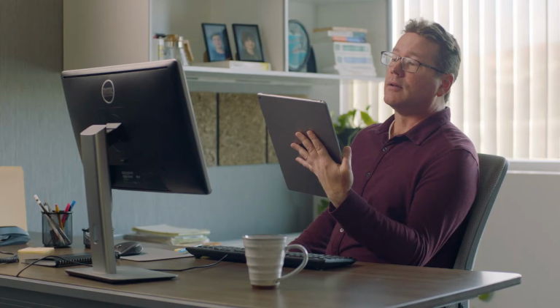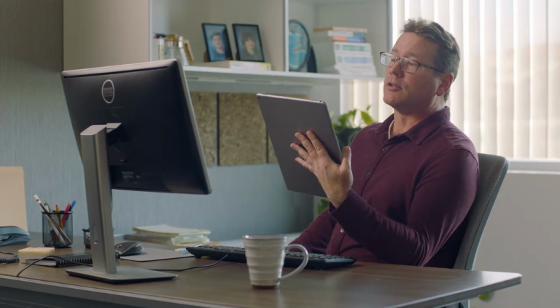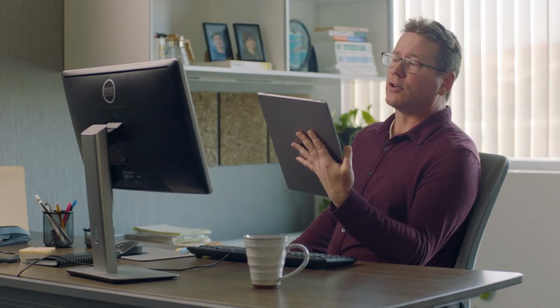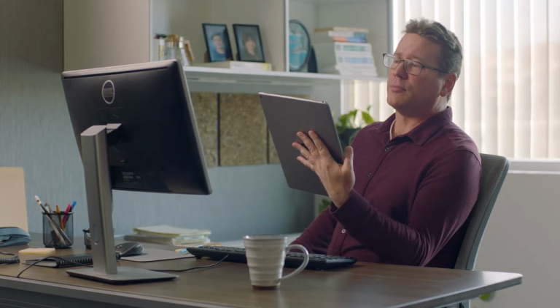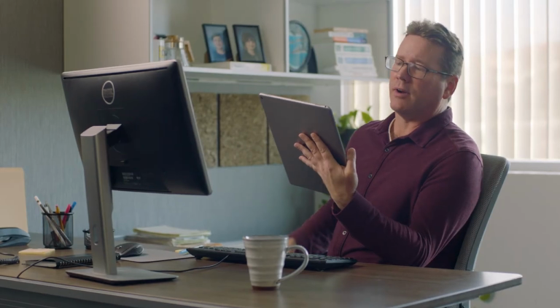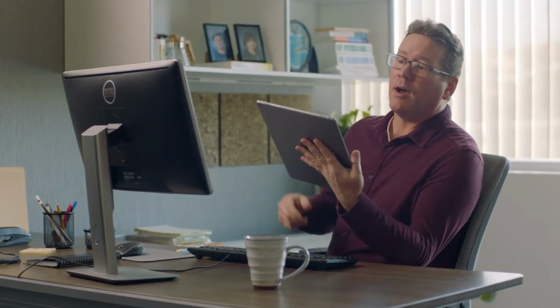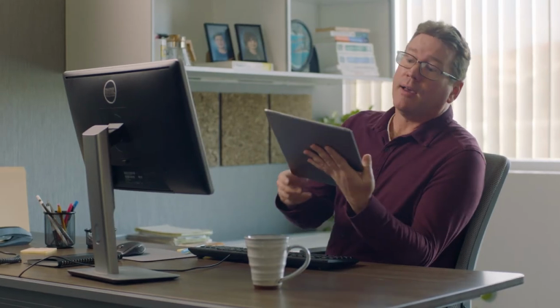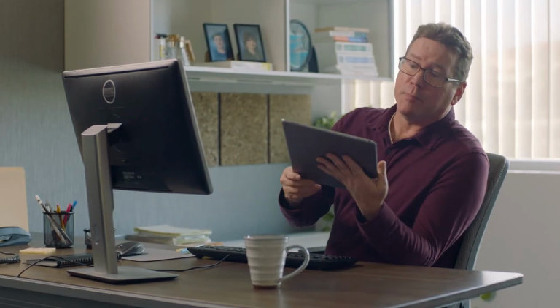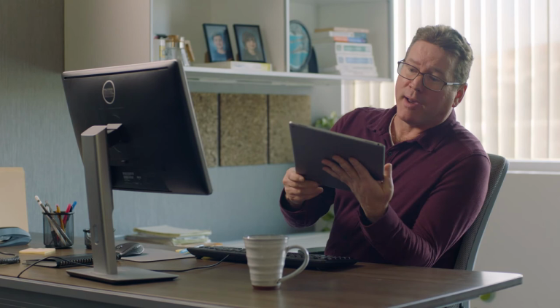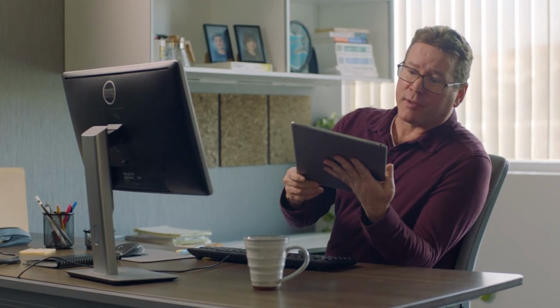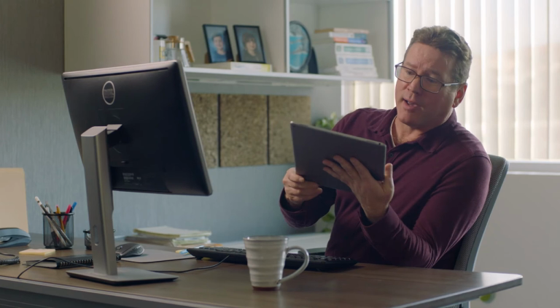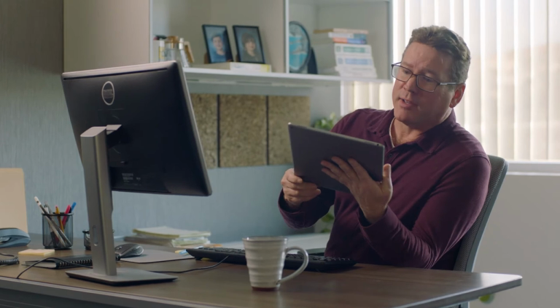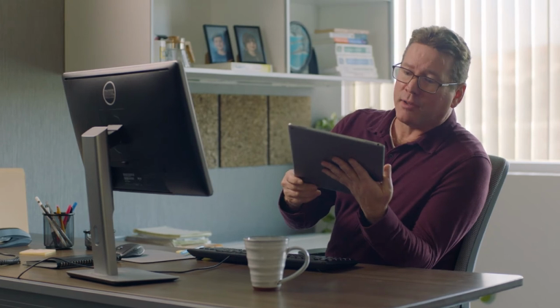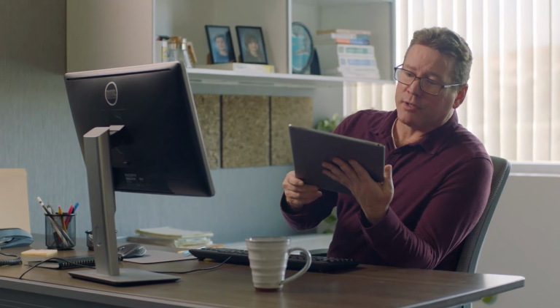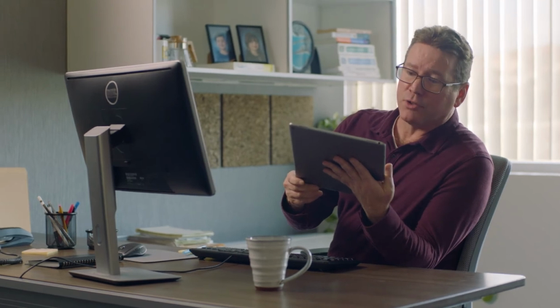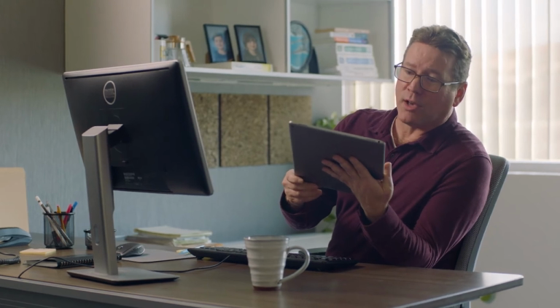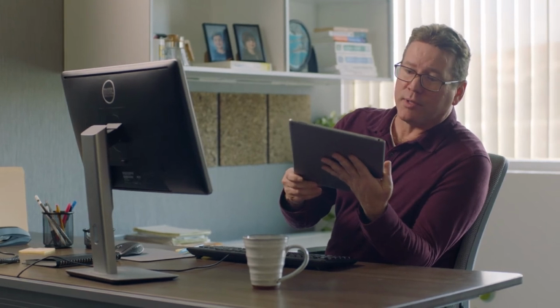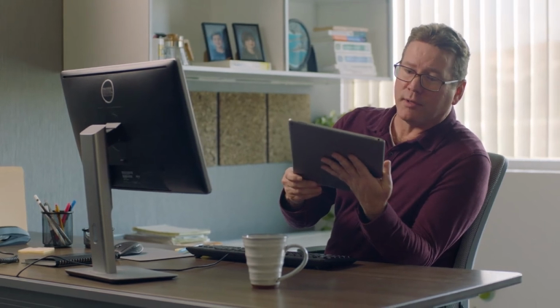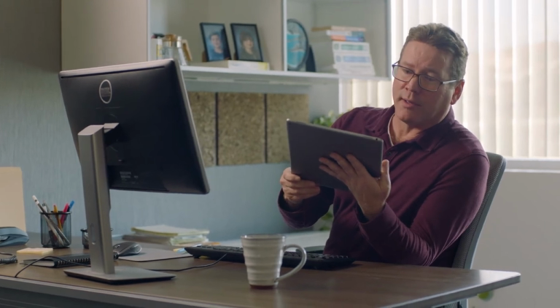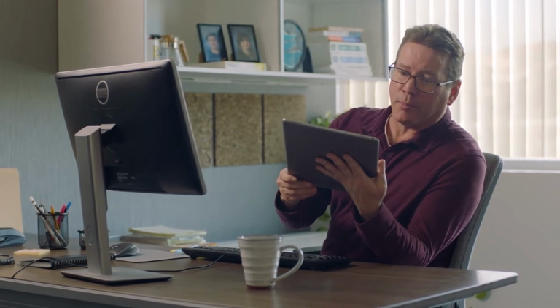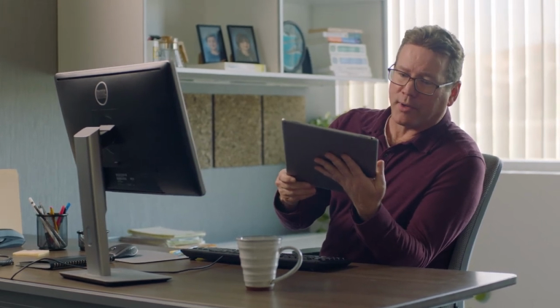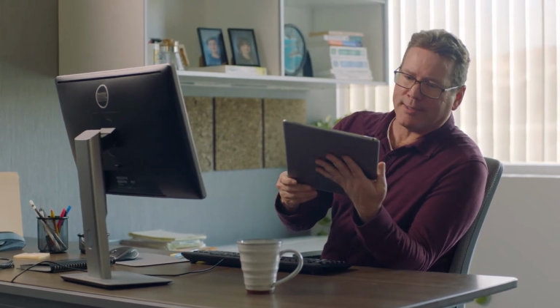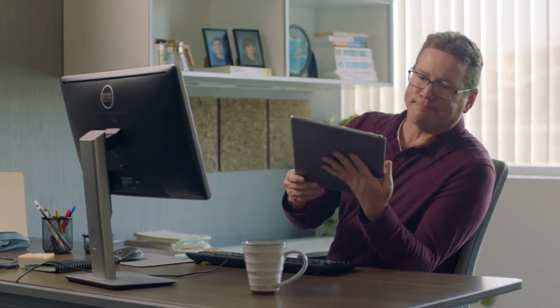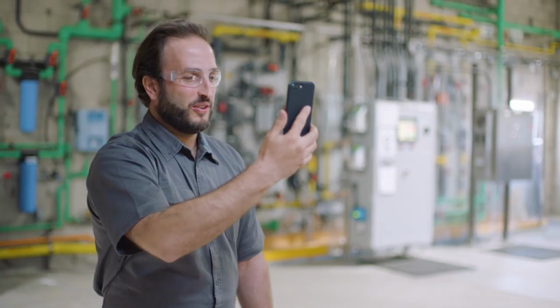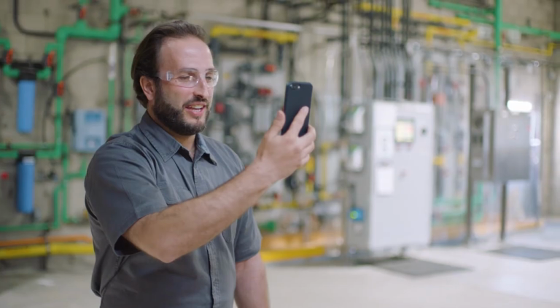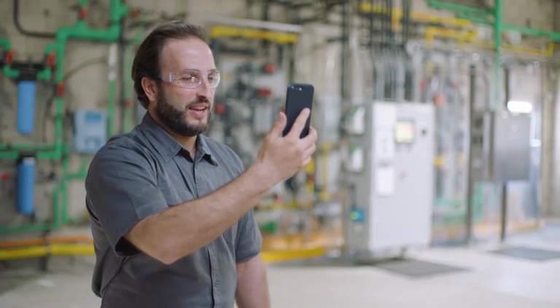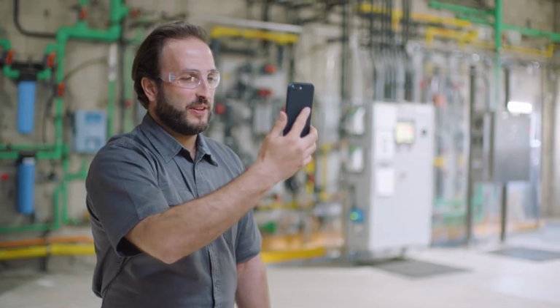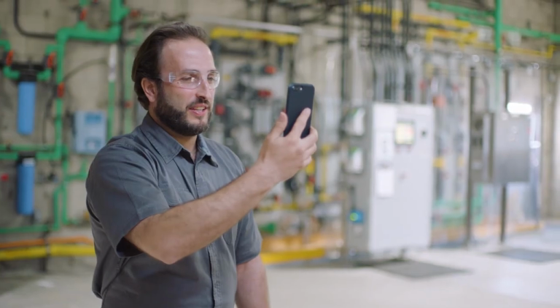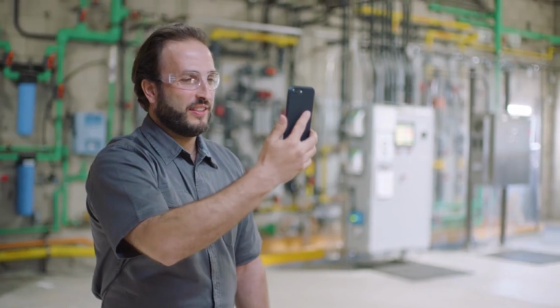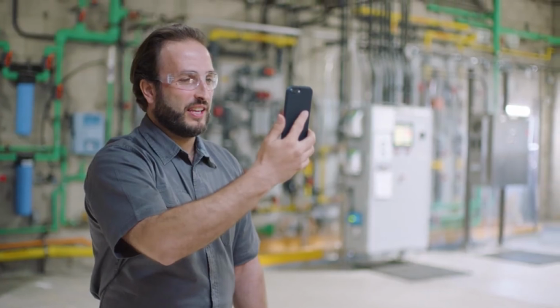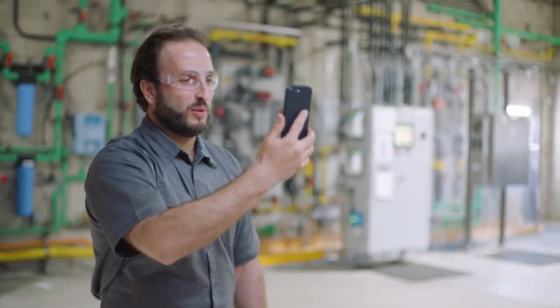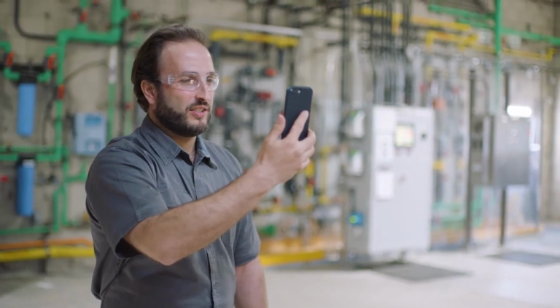Looks good from here. Hit me back if you have any other issues. I'll be here to help, okay? Okay, definitely. Thanks so much.